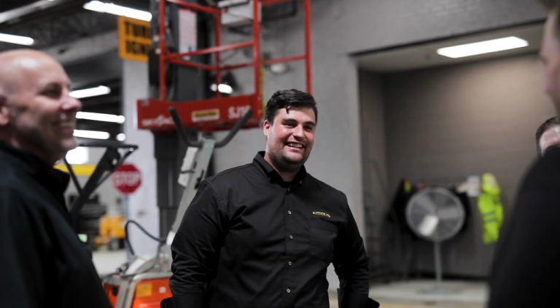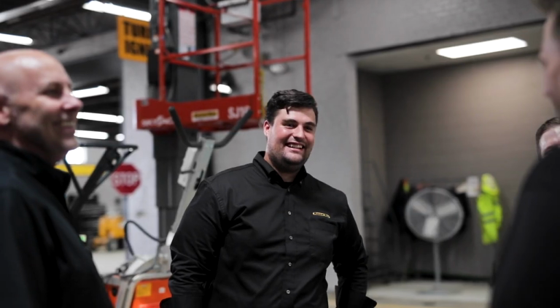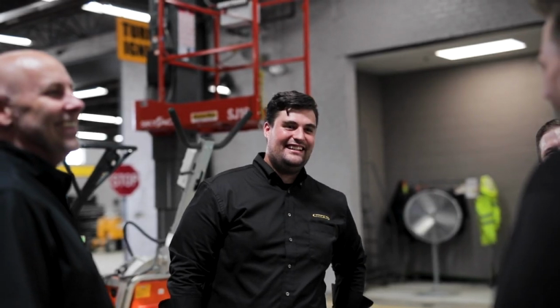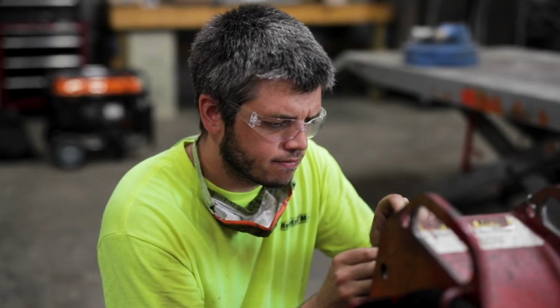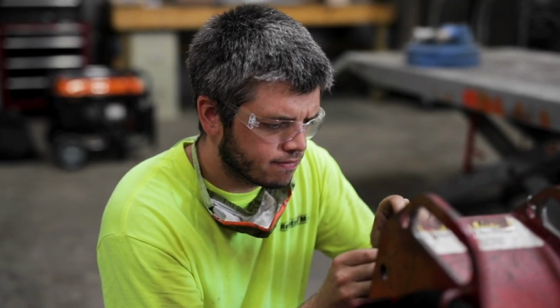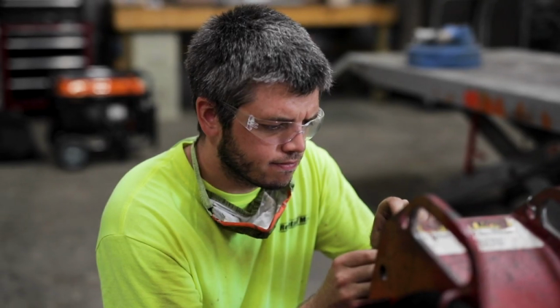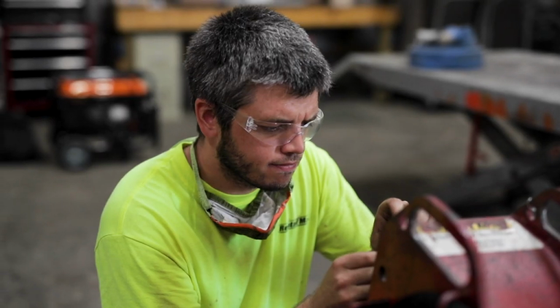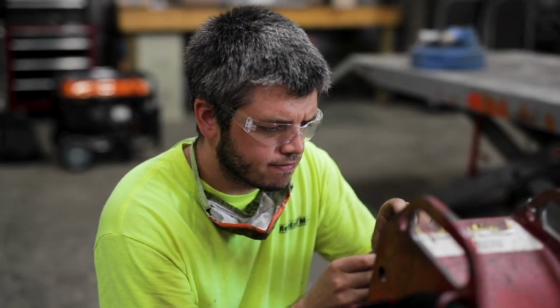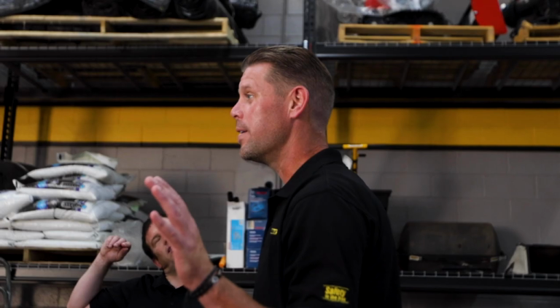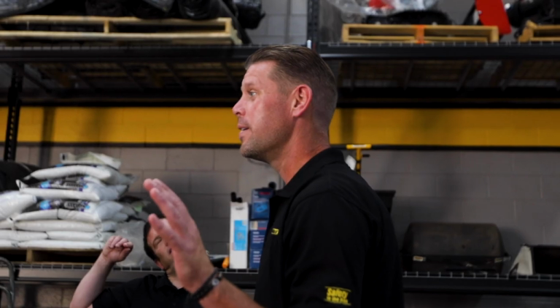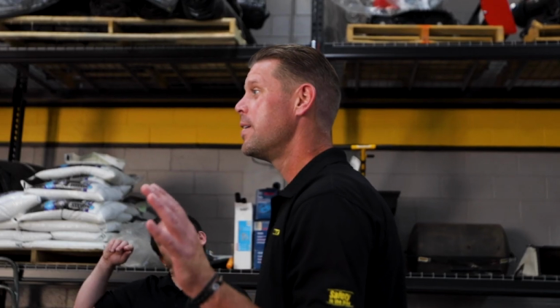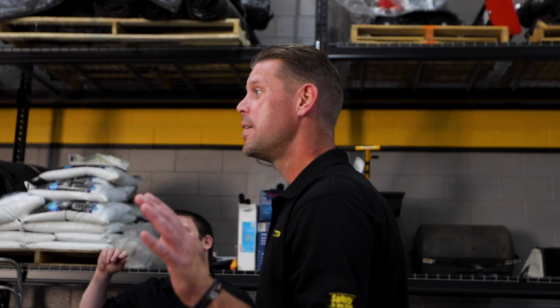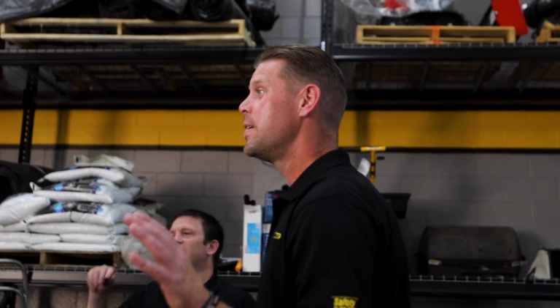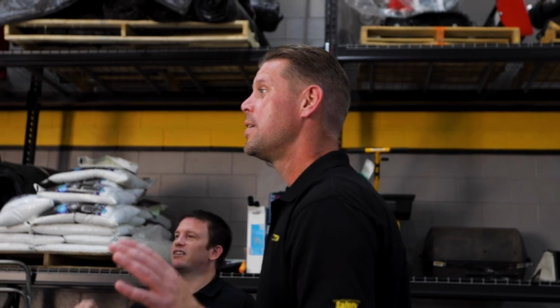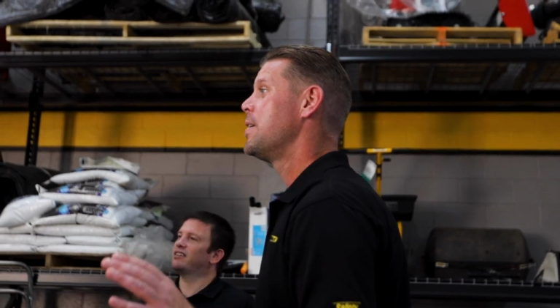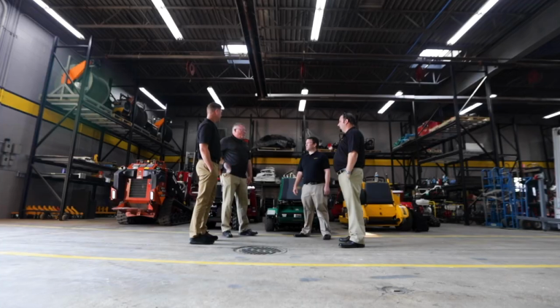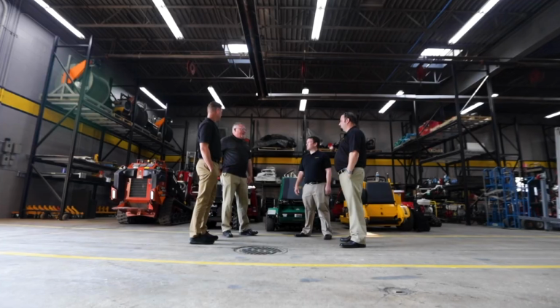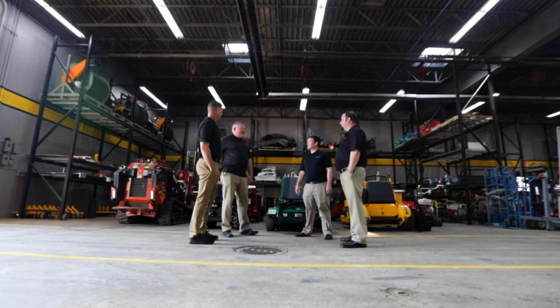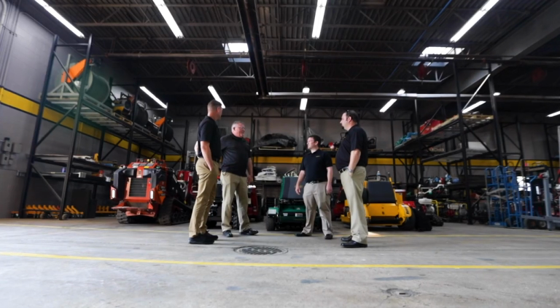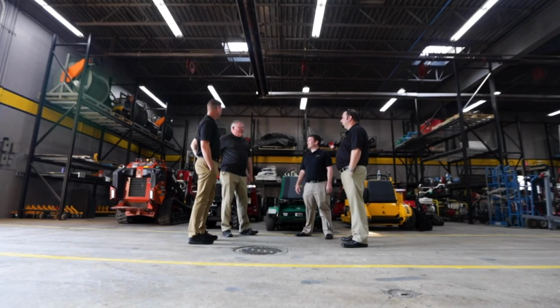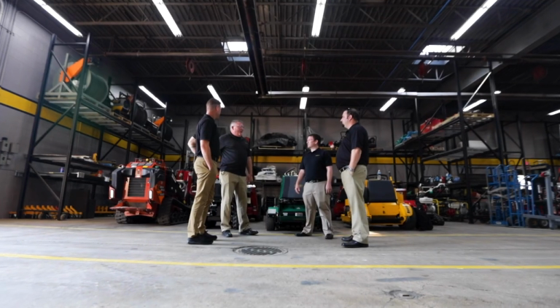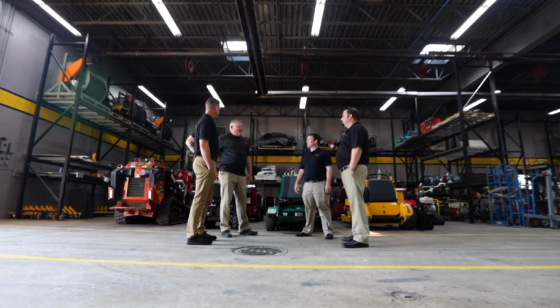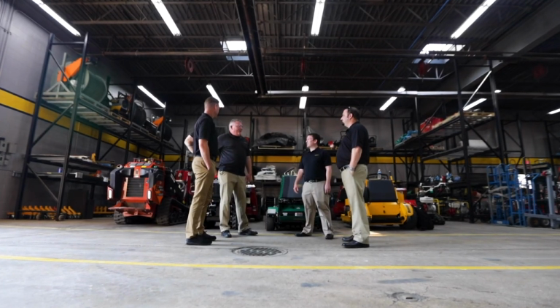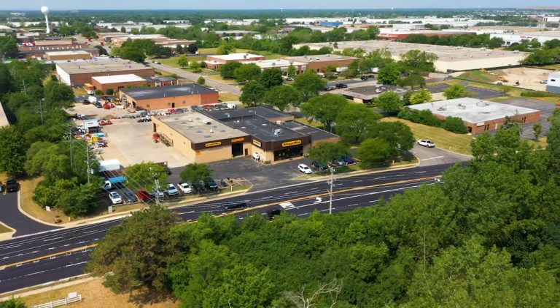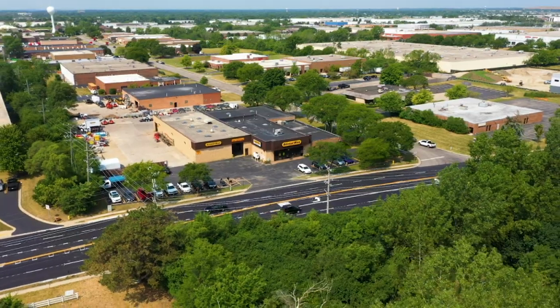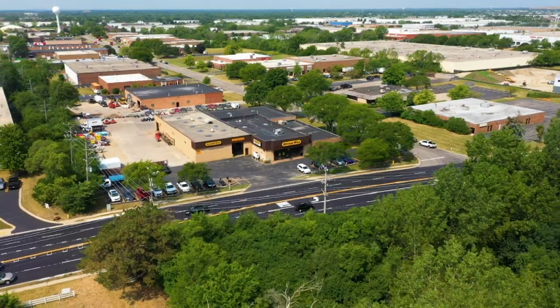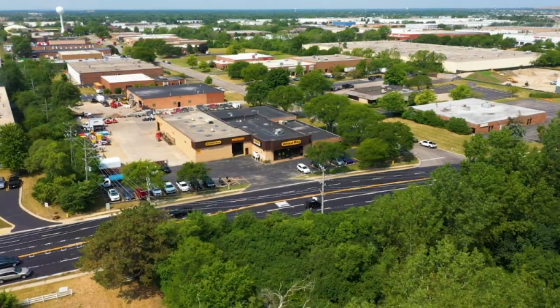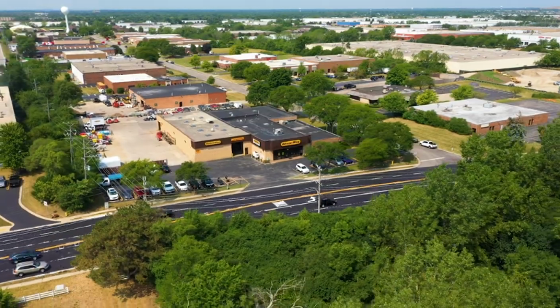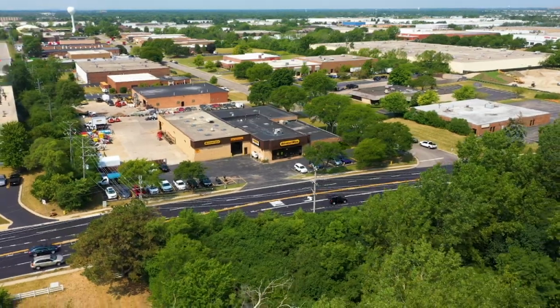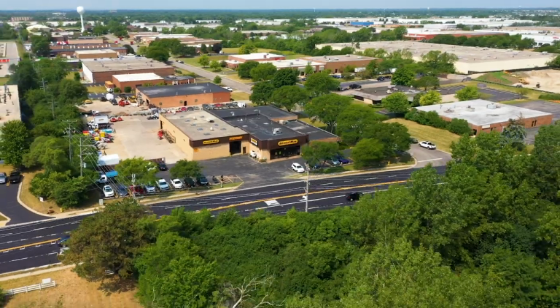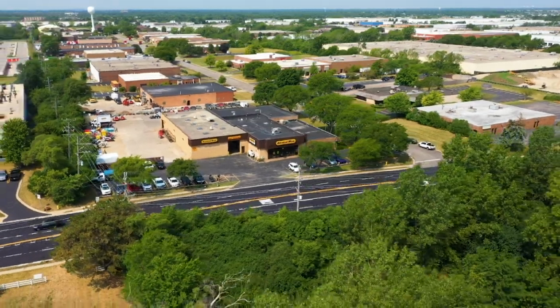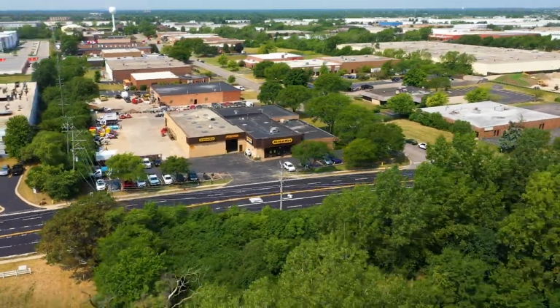At RentalMax, our focus is on helping our customers come in, rent today, and build tomorrow. We'll see you next time. Thanks for watching.